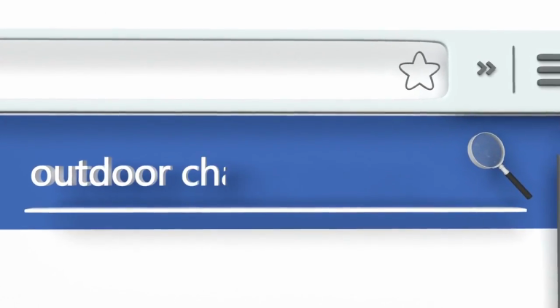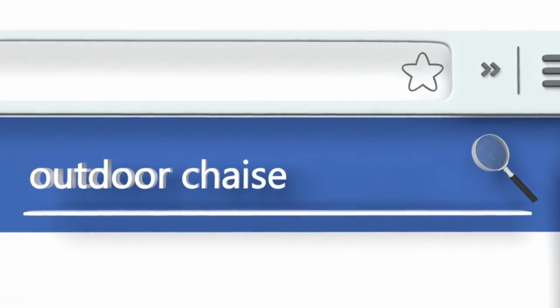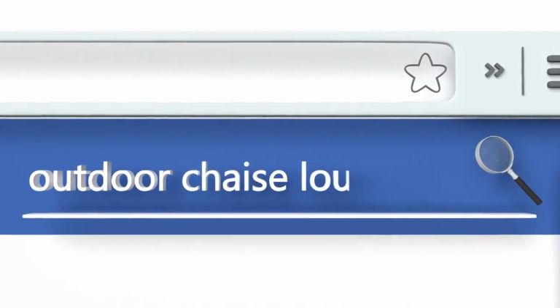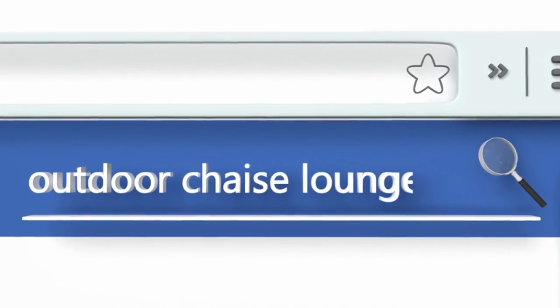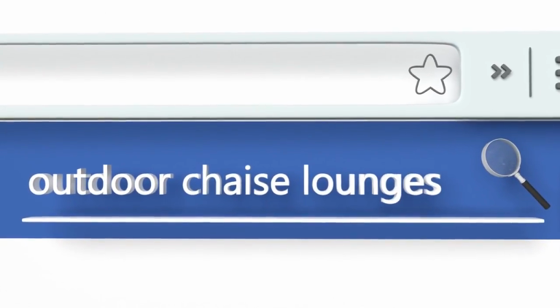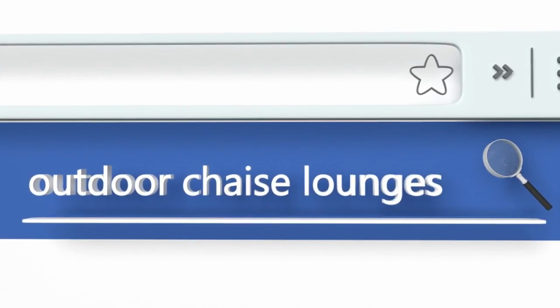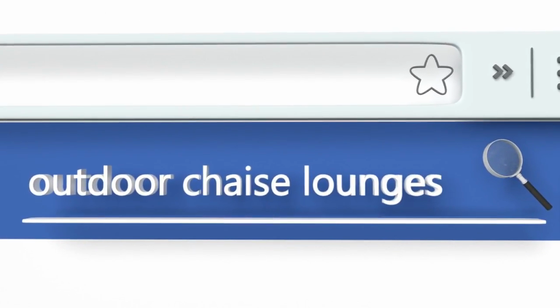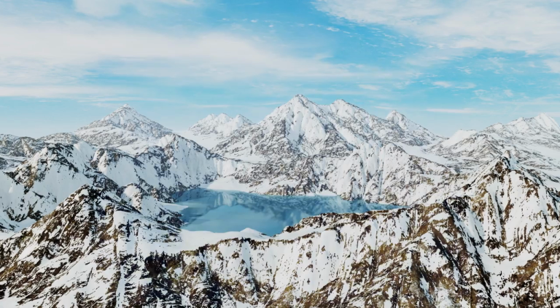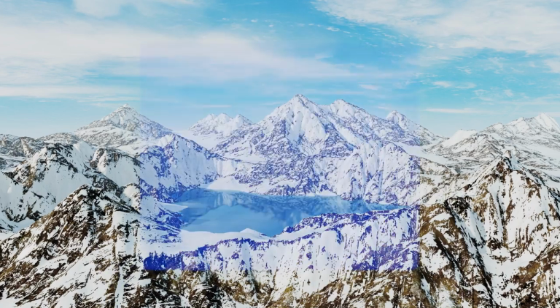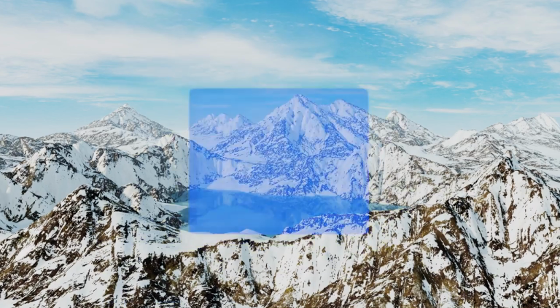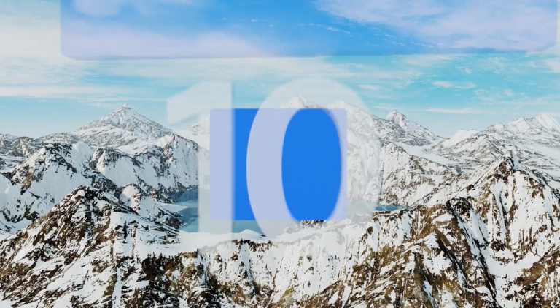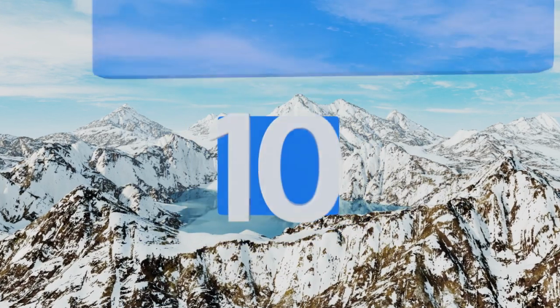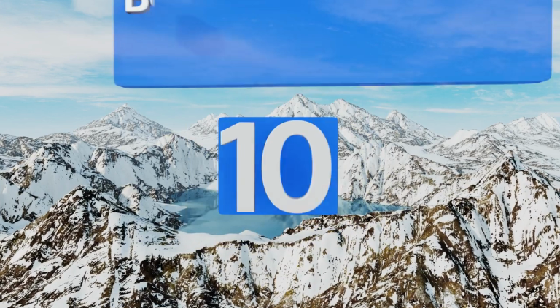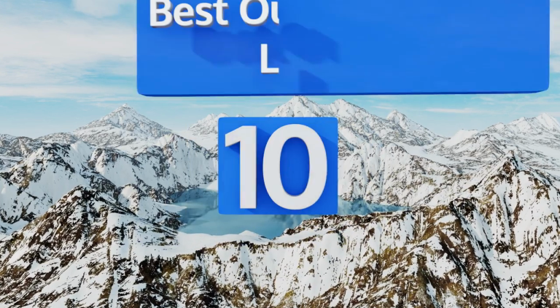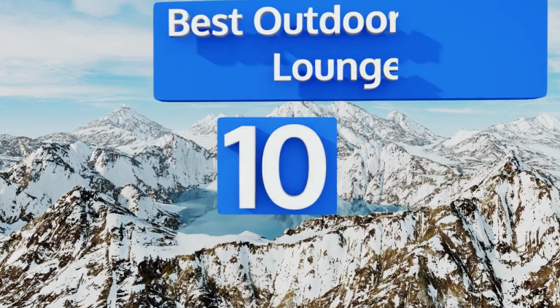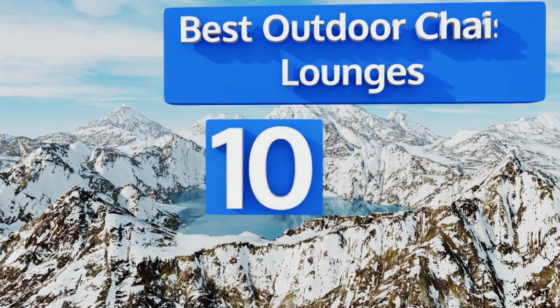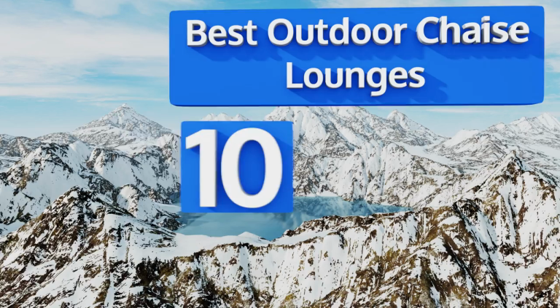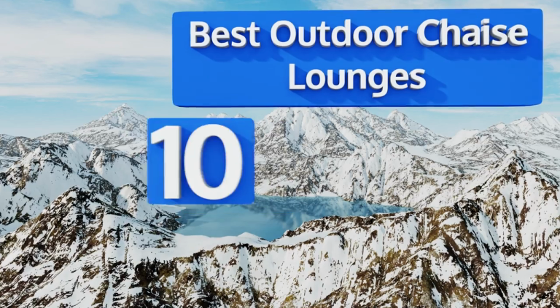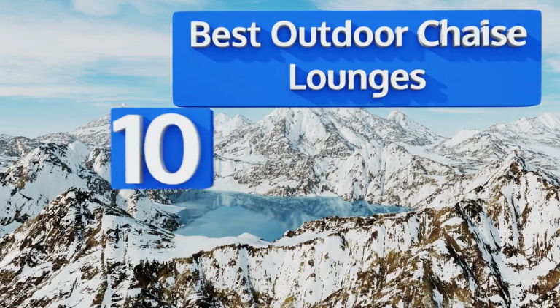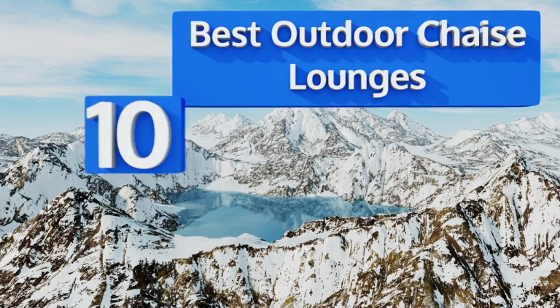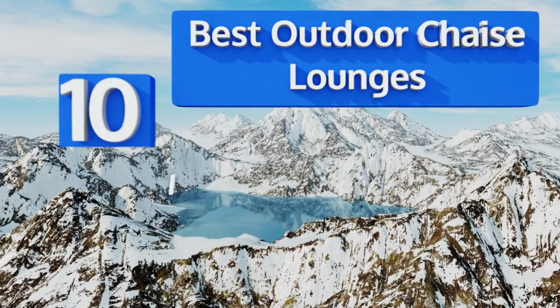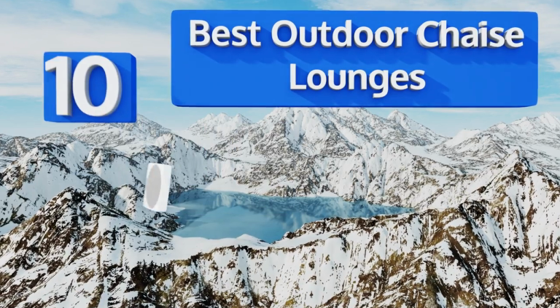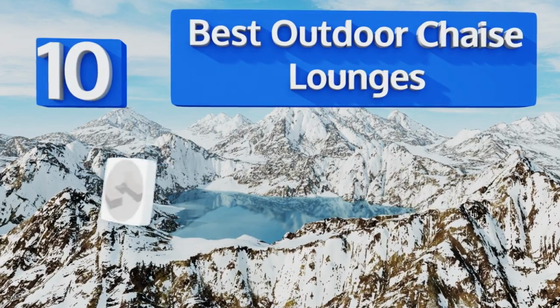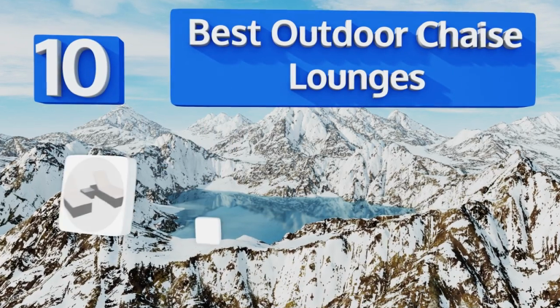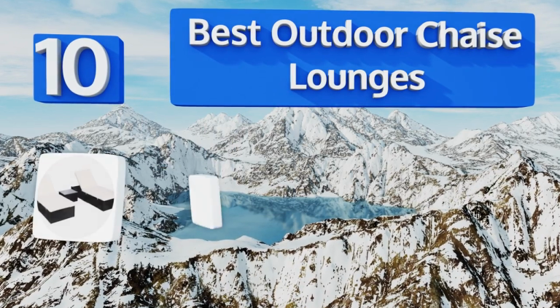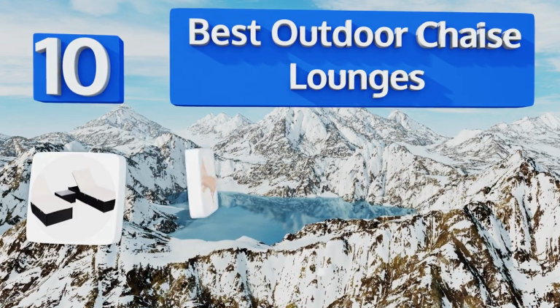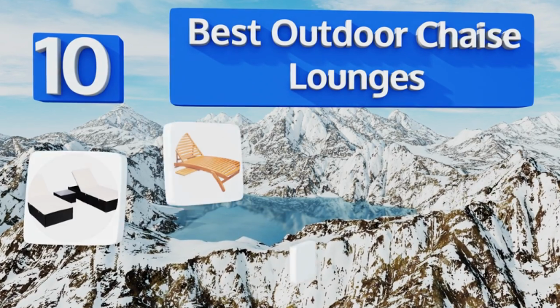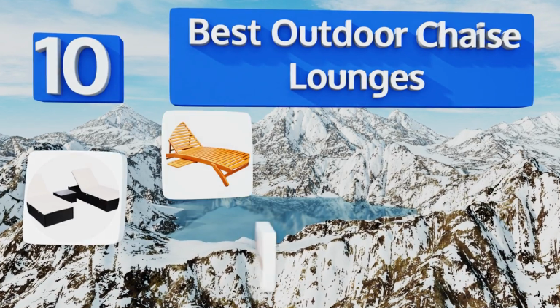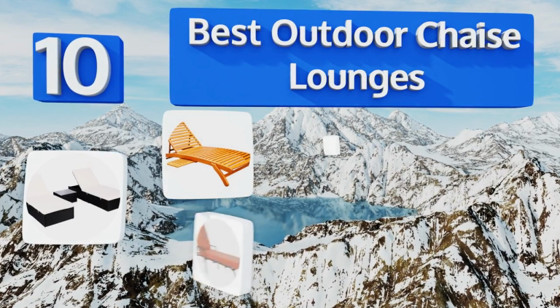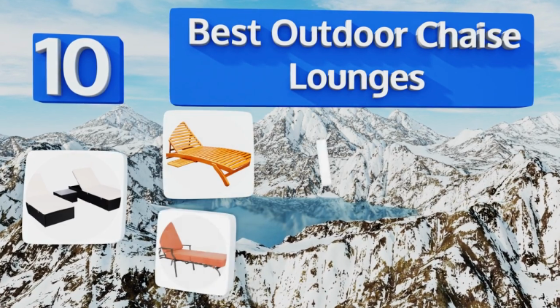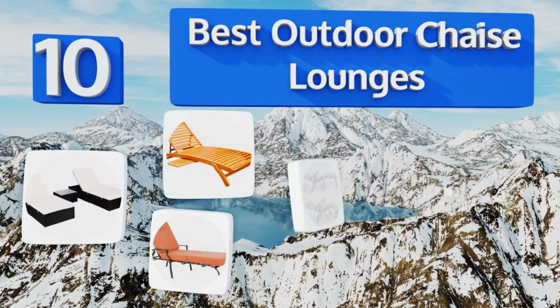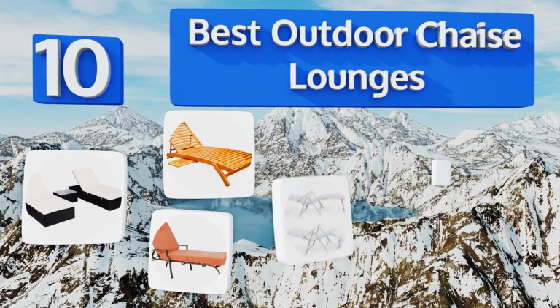EasyVid presents the 10 best outdoor chaise lounges. Let's get started with the list.